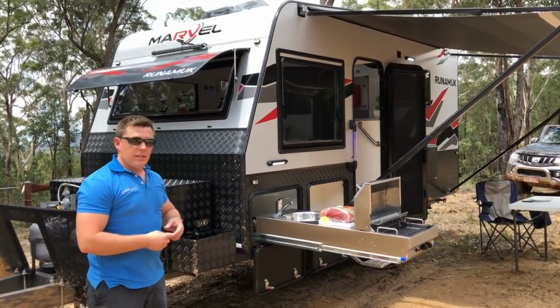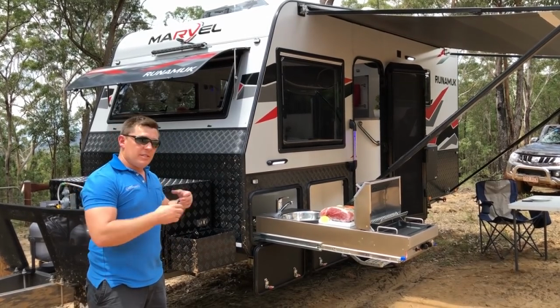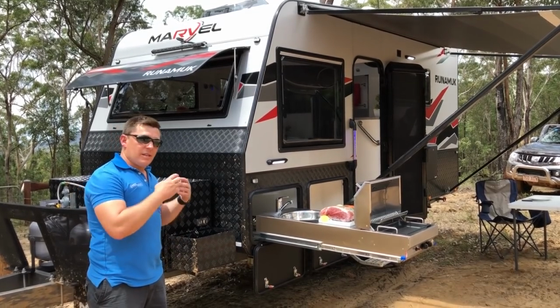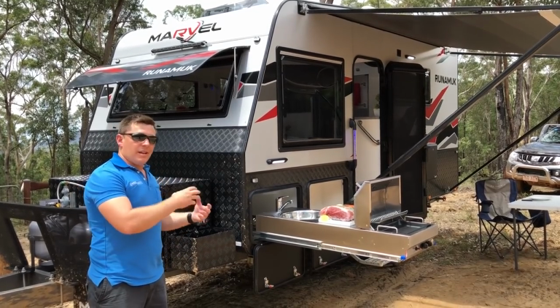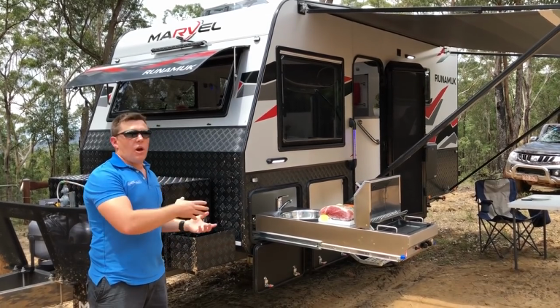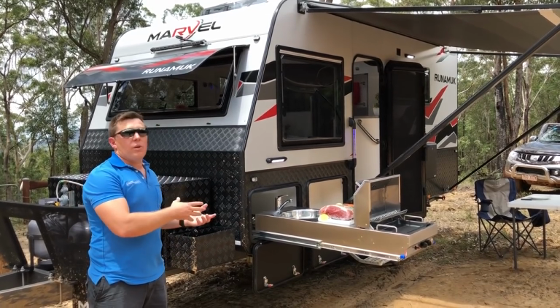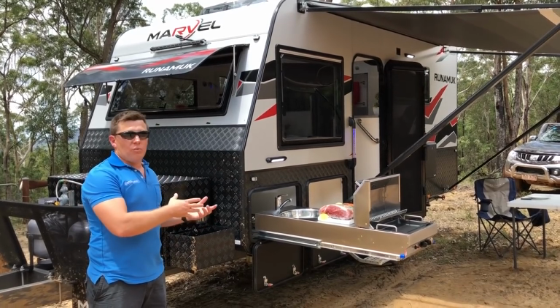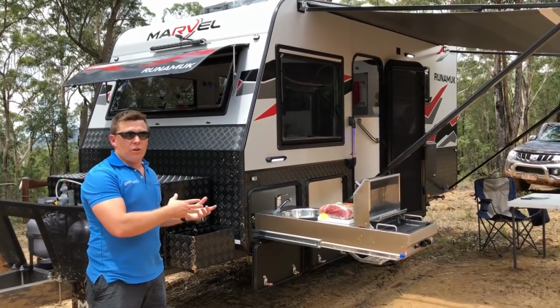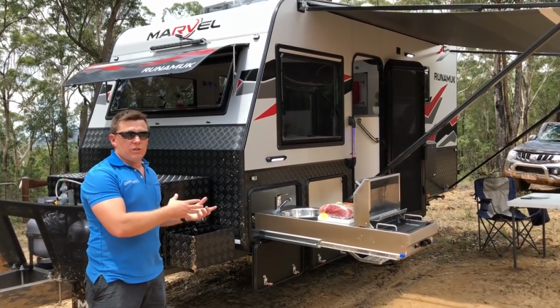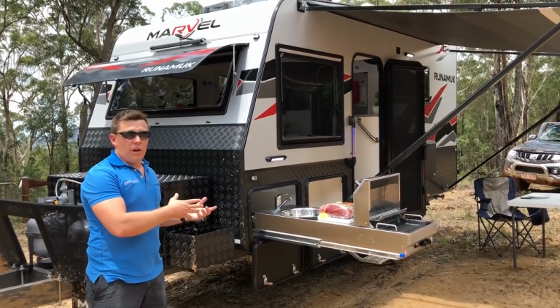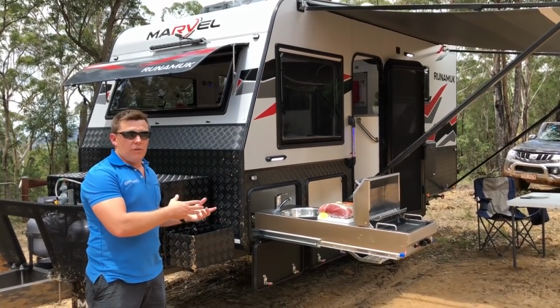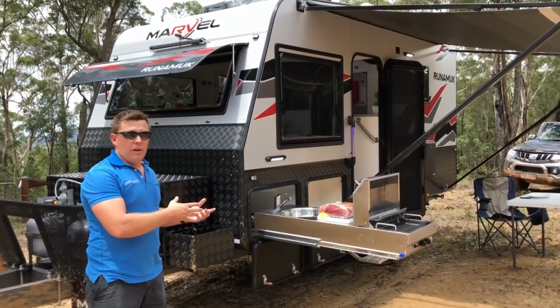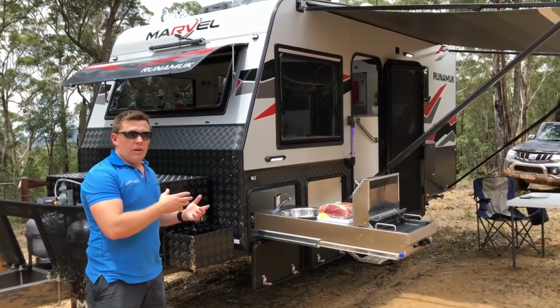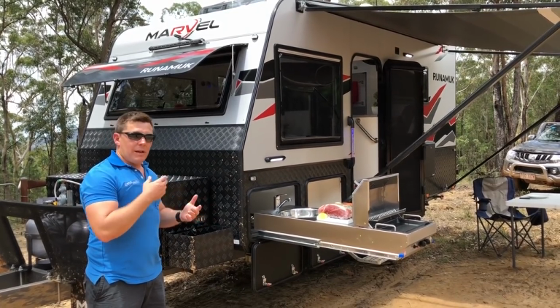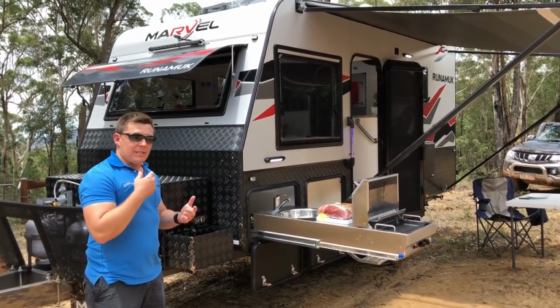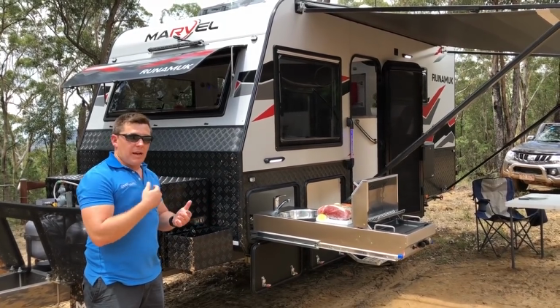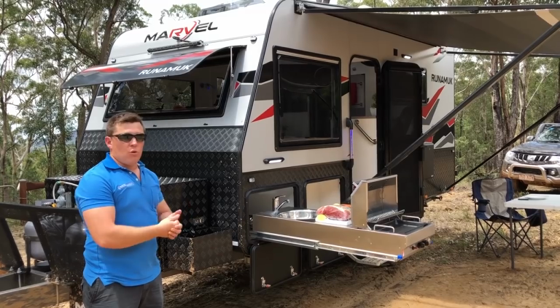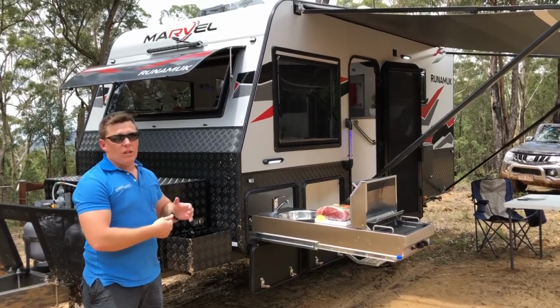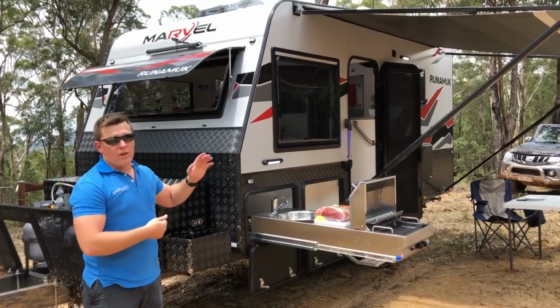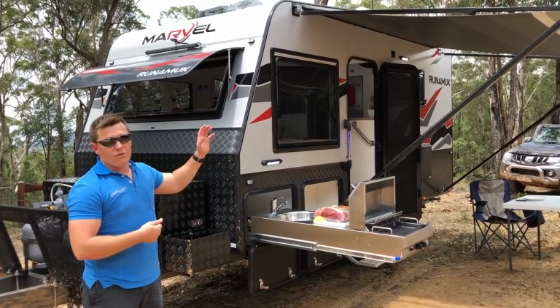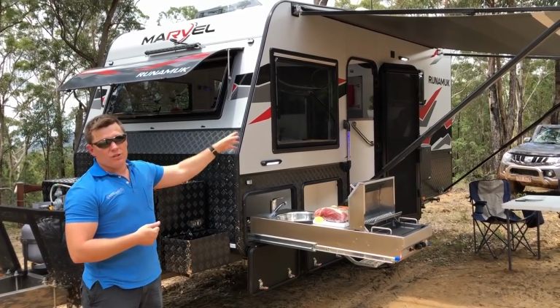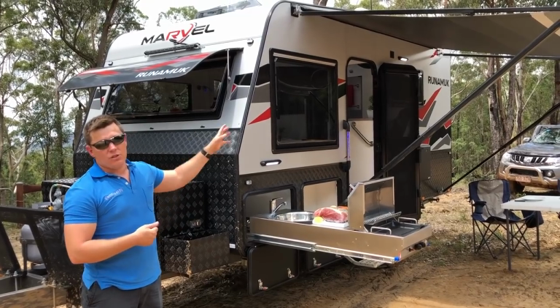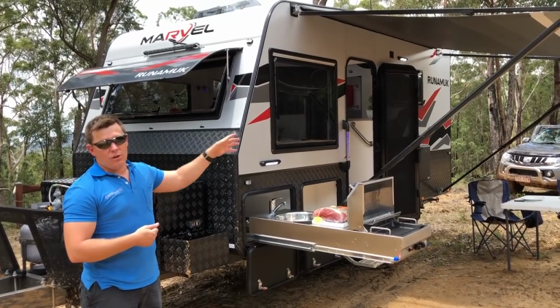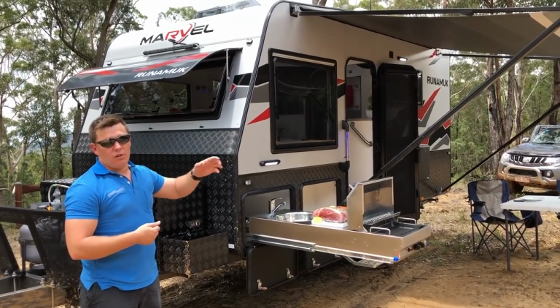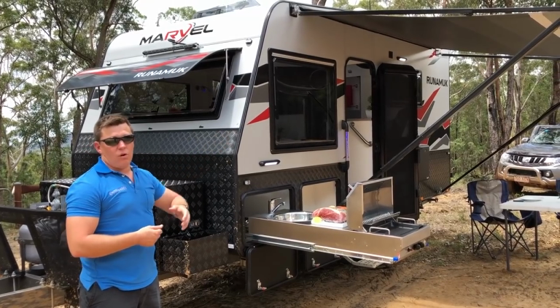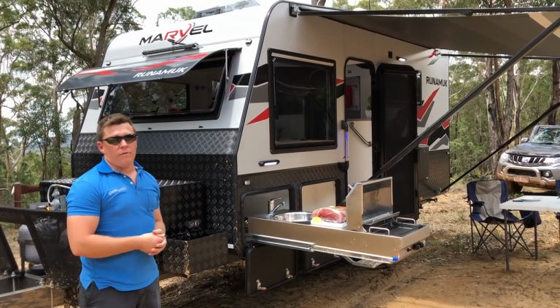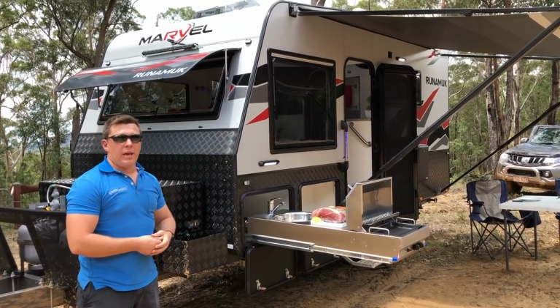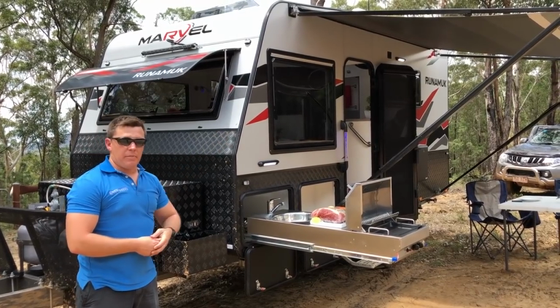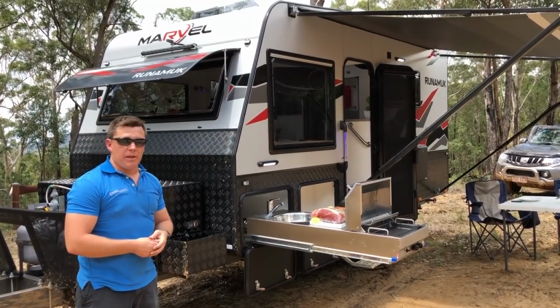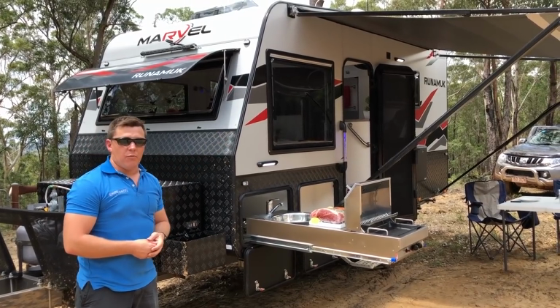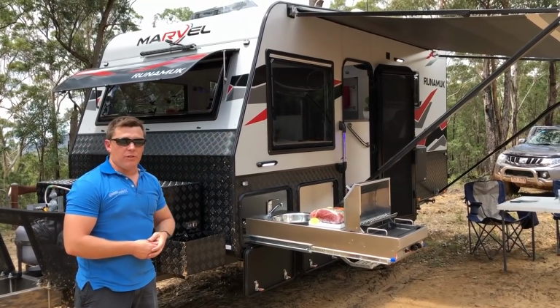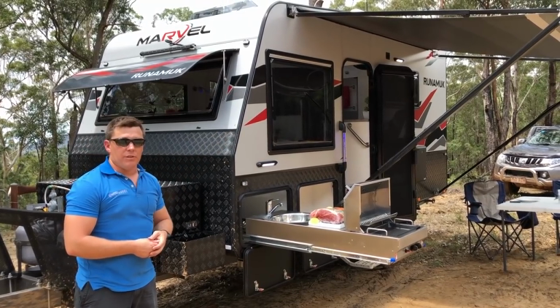This is going to go where you want it to go, but it's going to have all the luxuries inside that the wife will be happy to come with you.